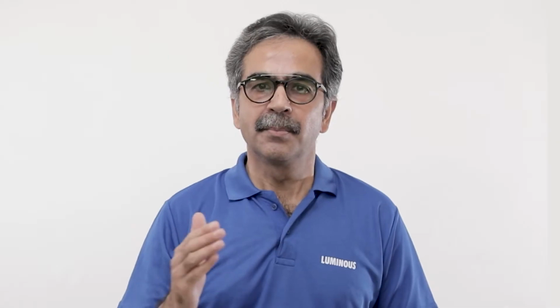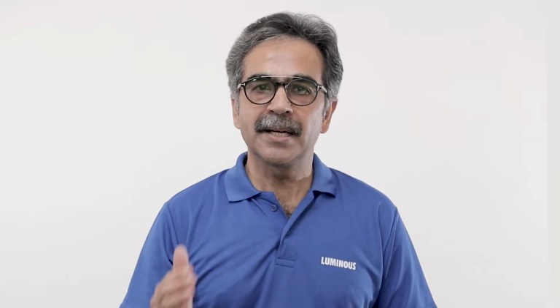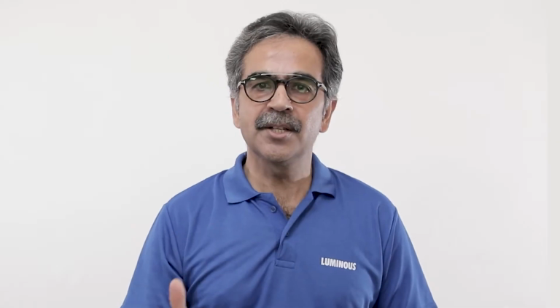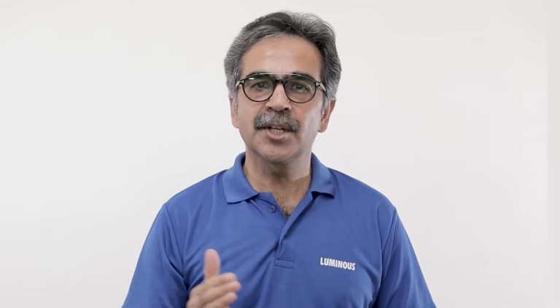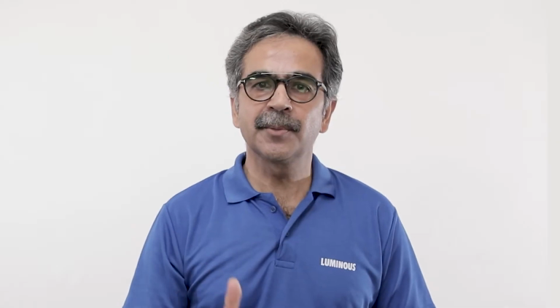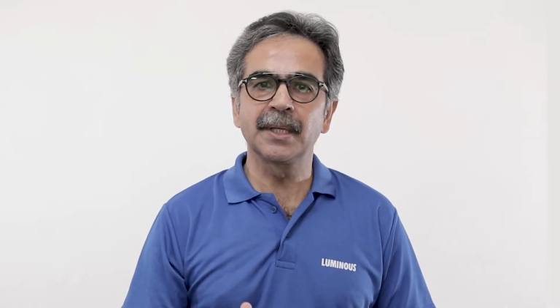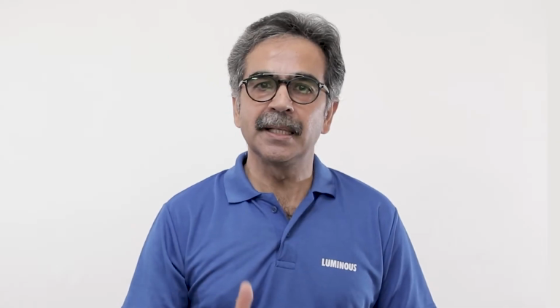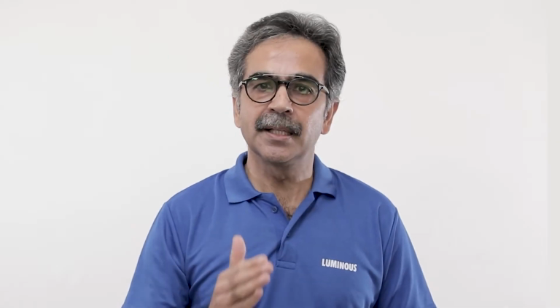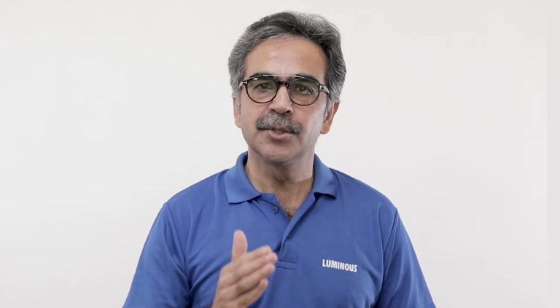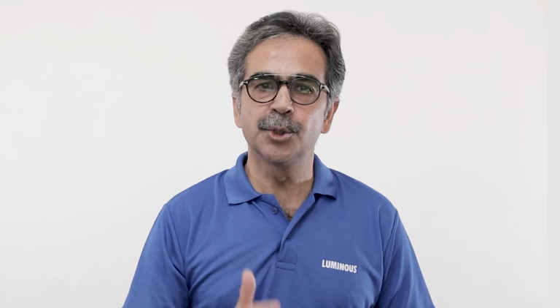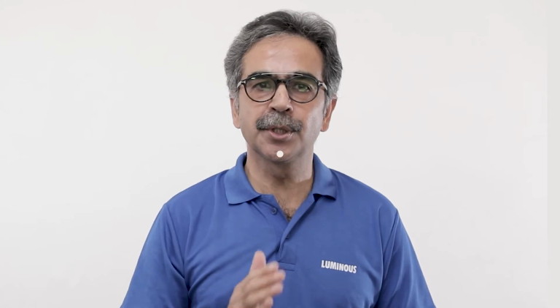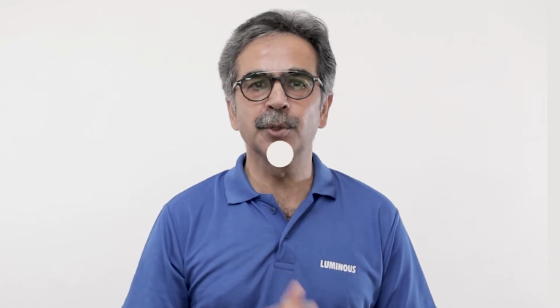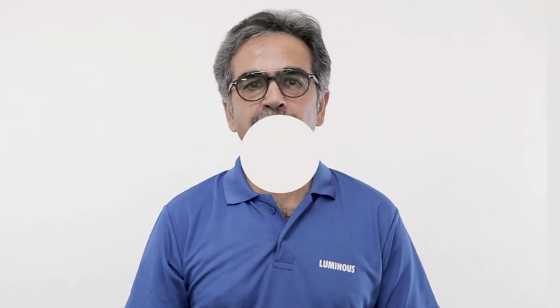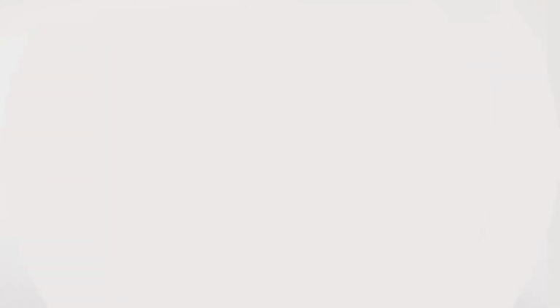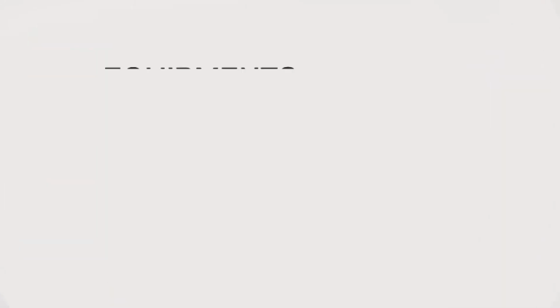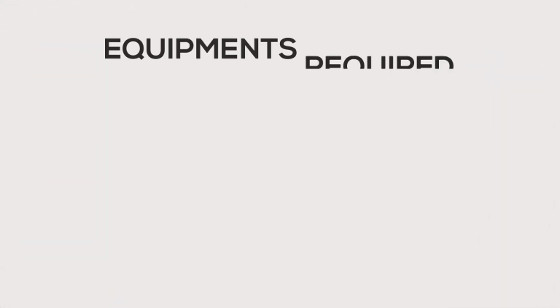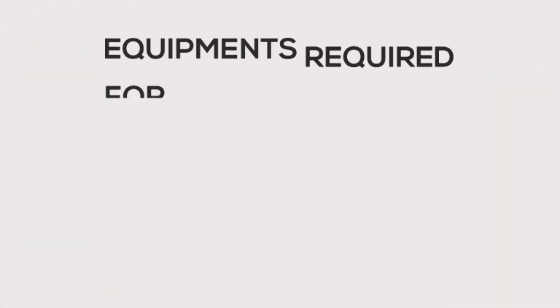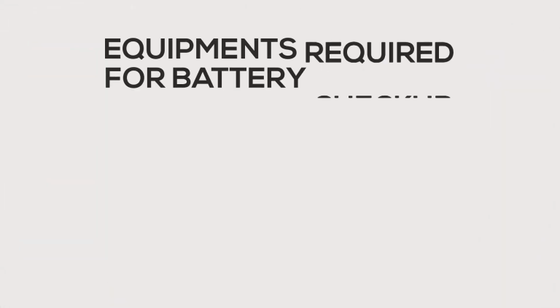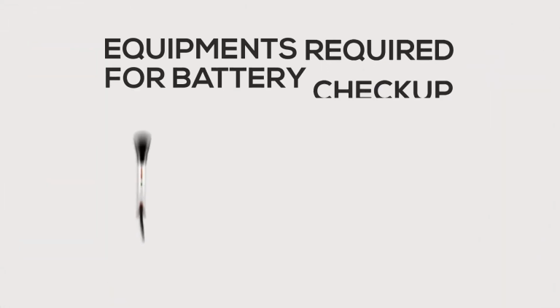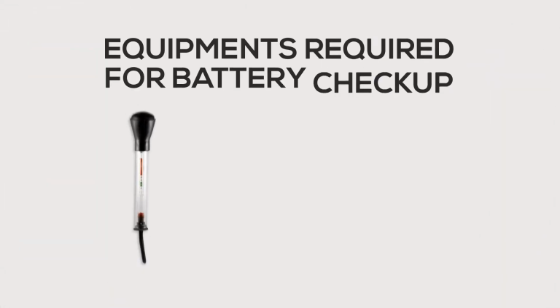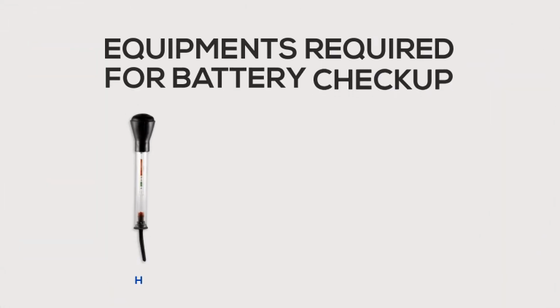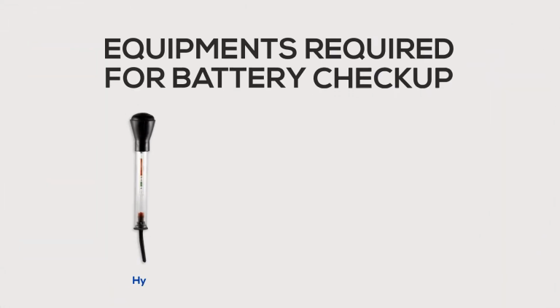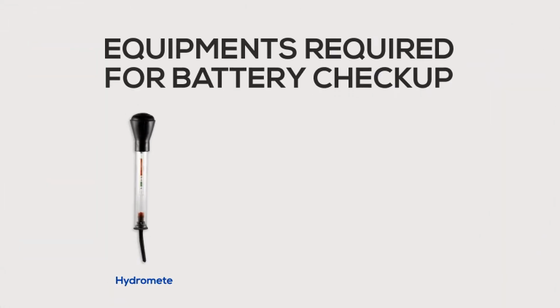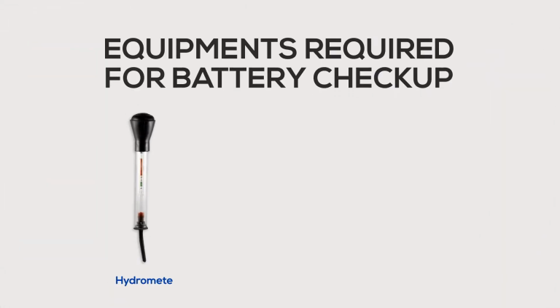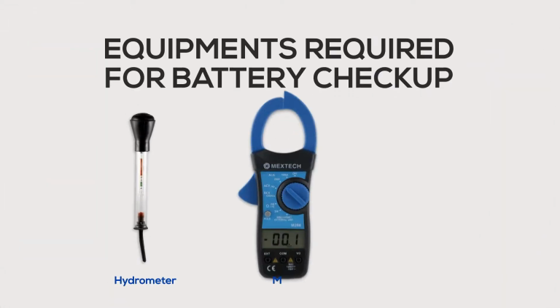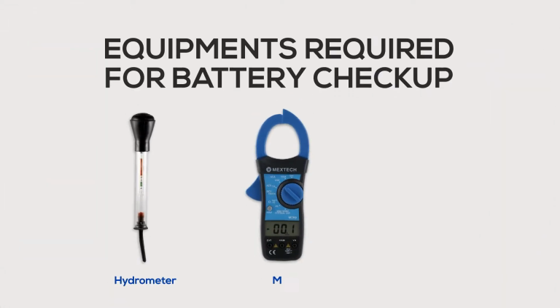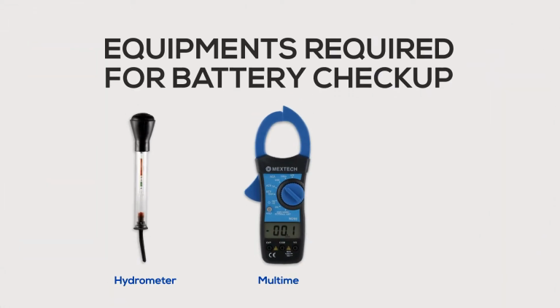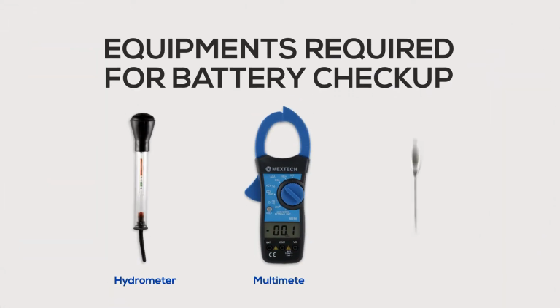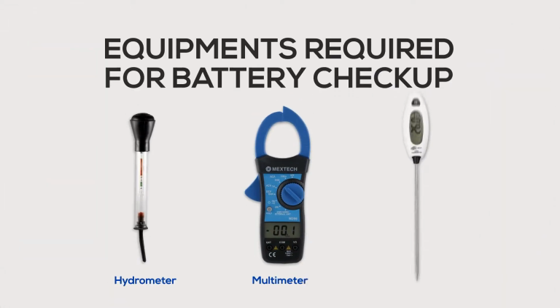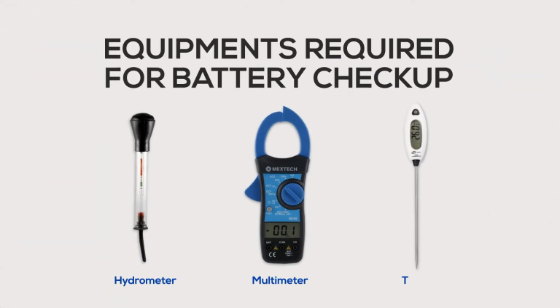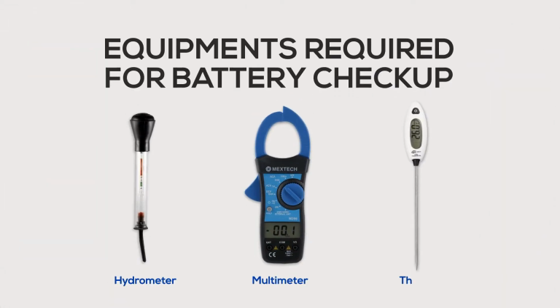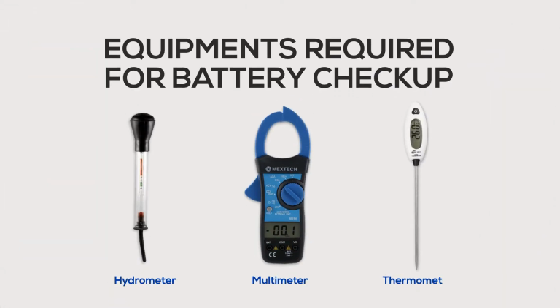Equipment required to check the battery is a hydrometer, multimeter, and thermometer.